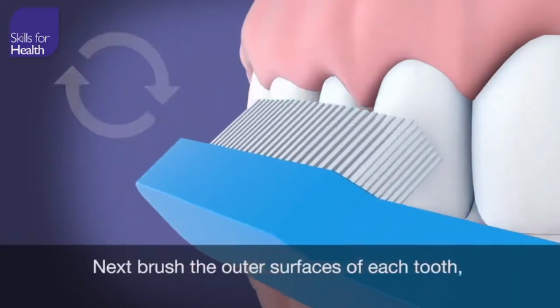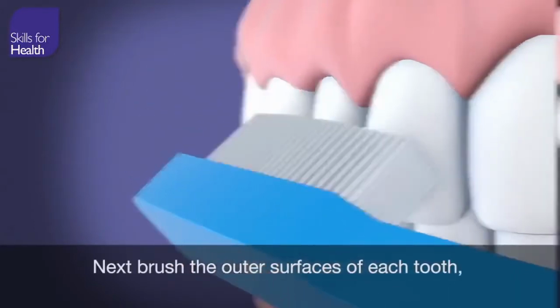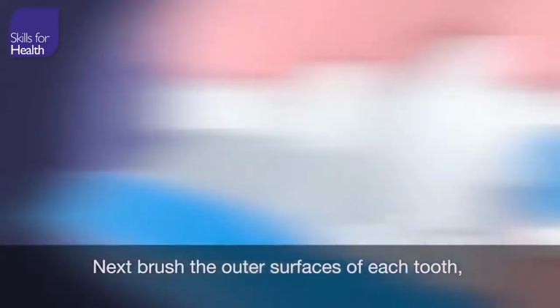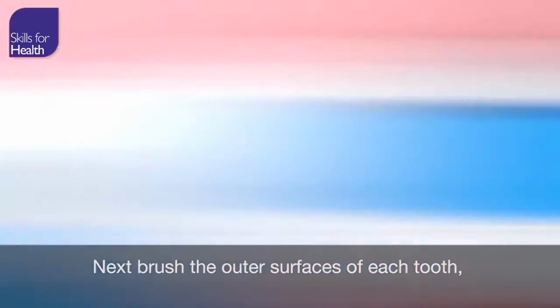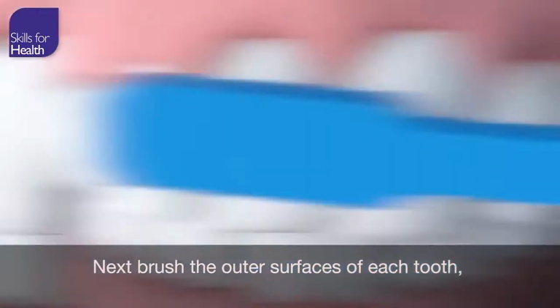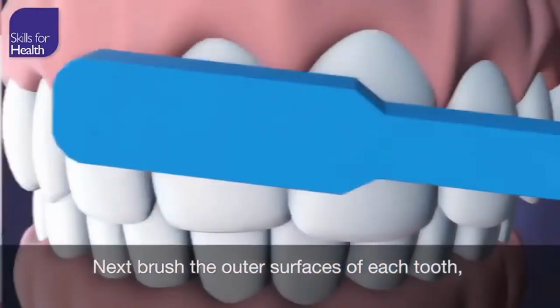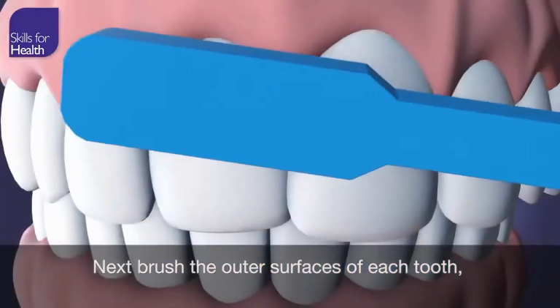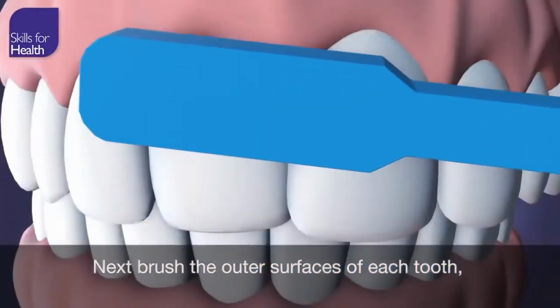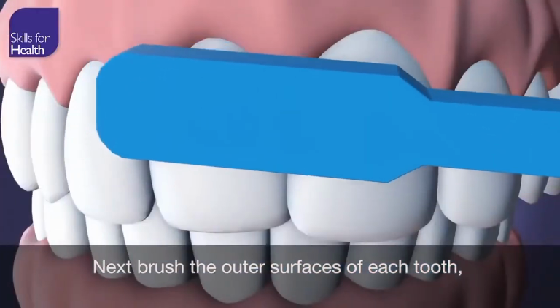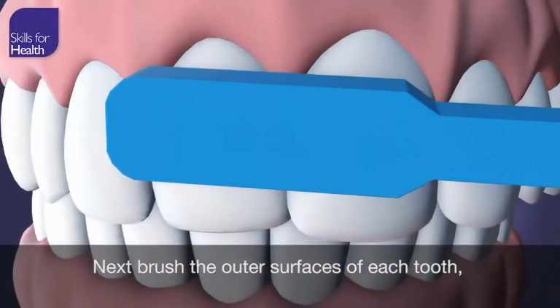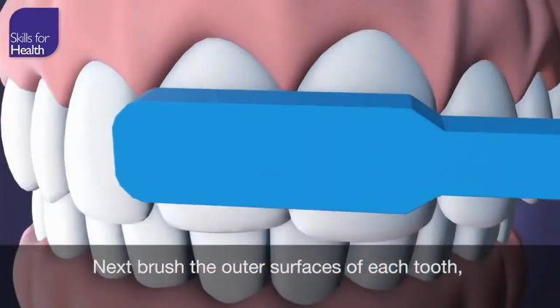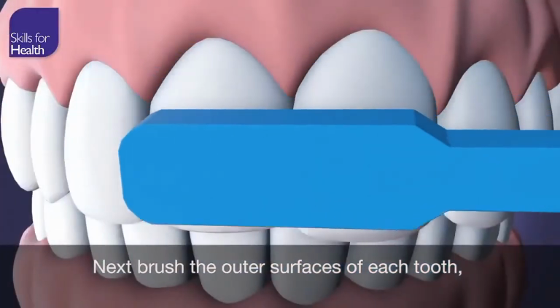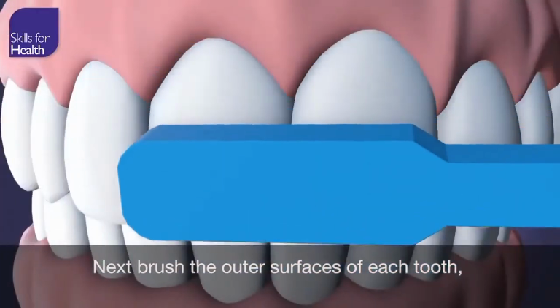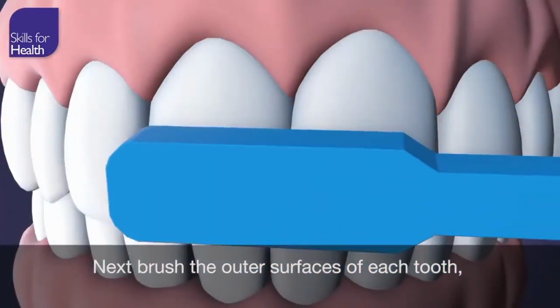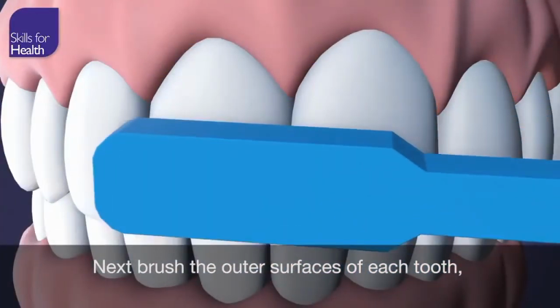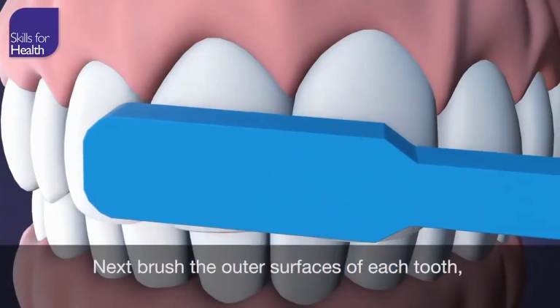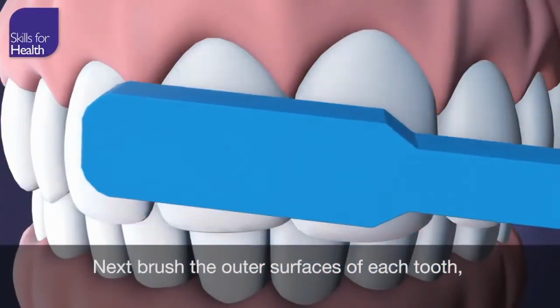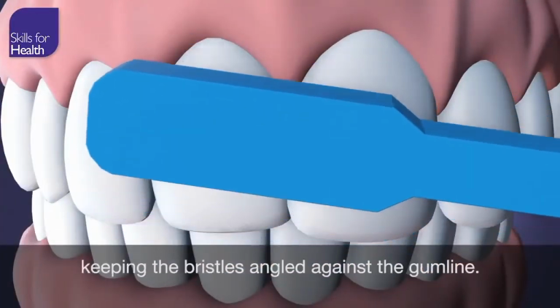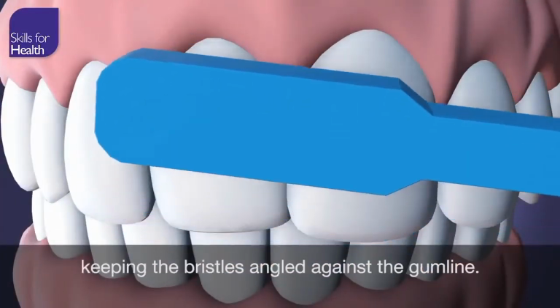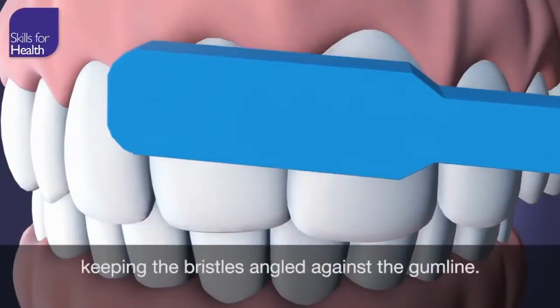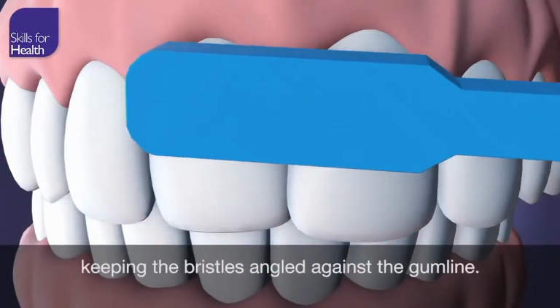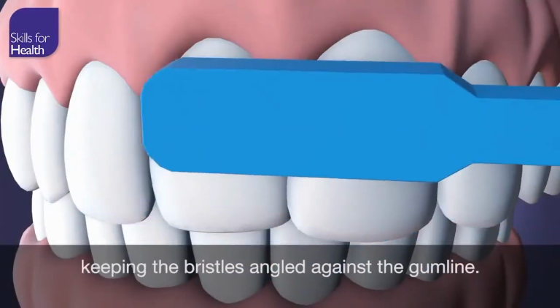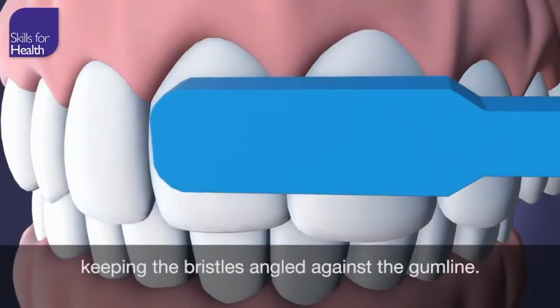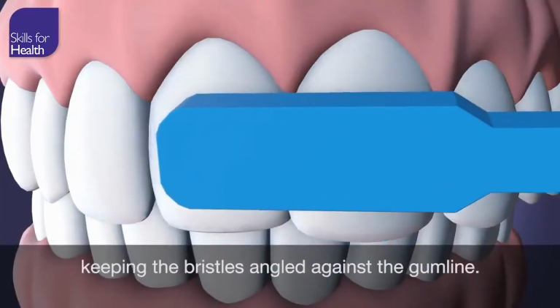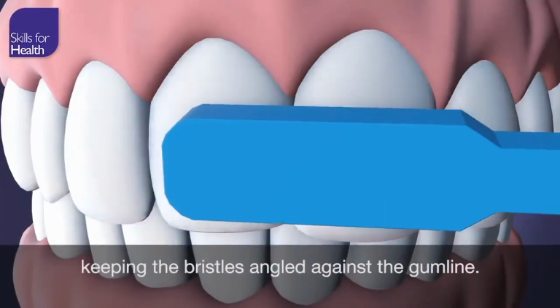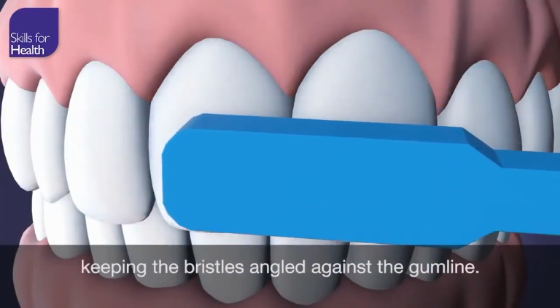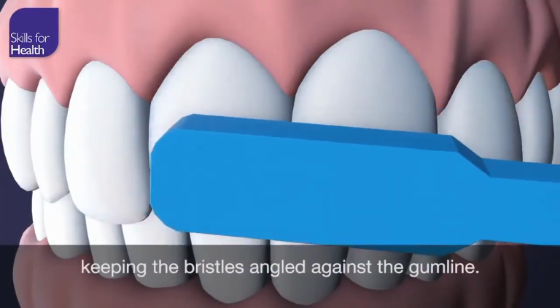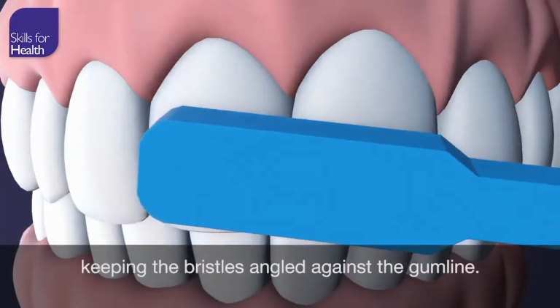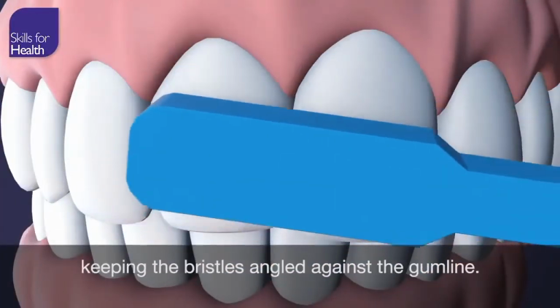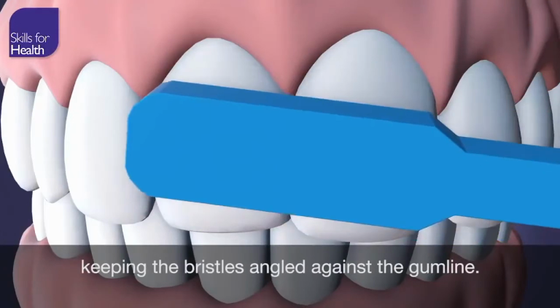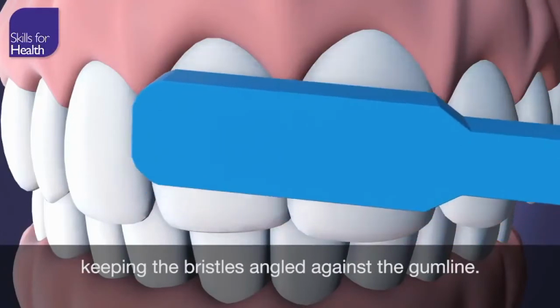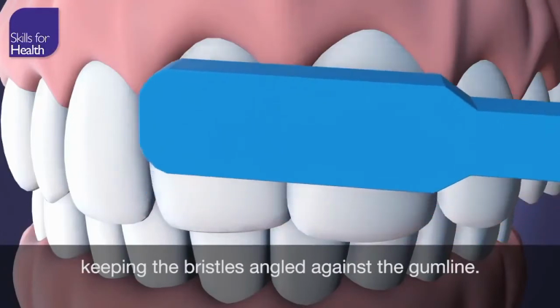Next, brush the outer surfaces of each tooth, keeping the bristles angled against the gum line.